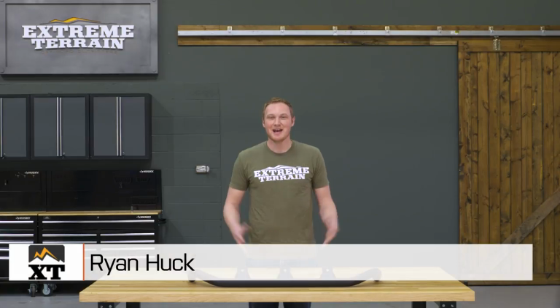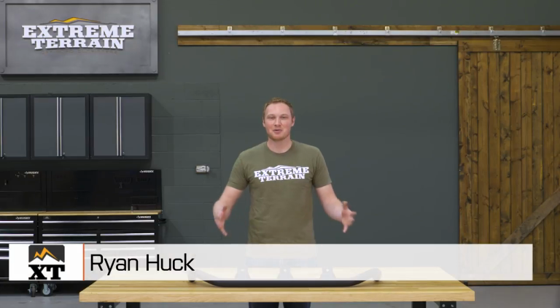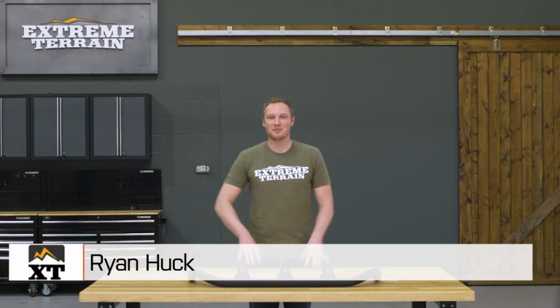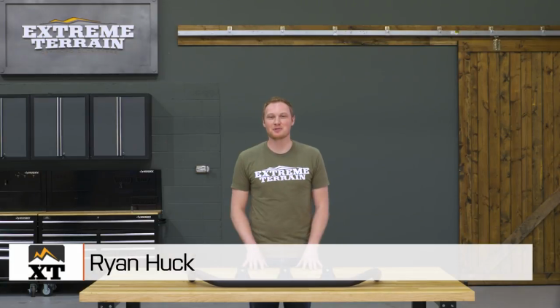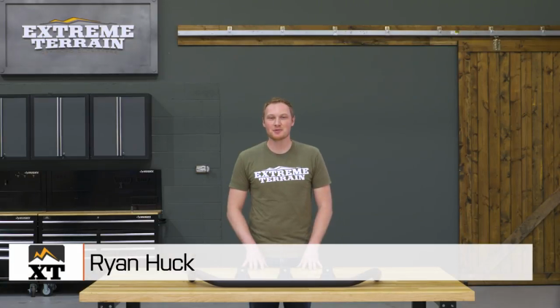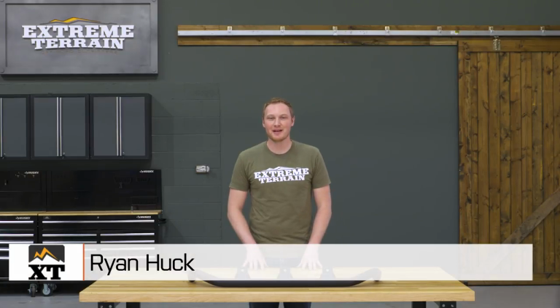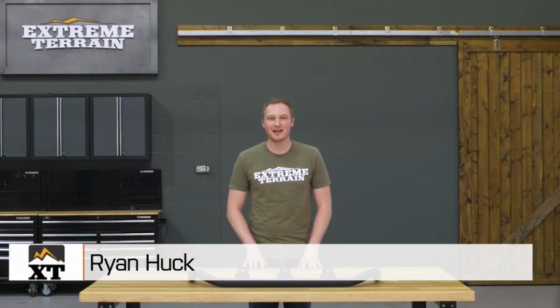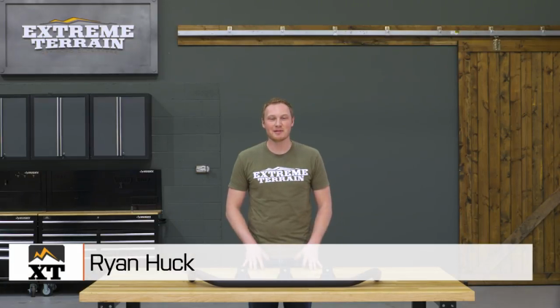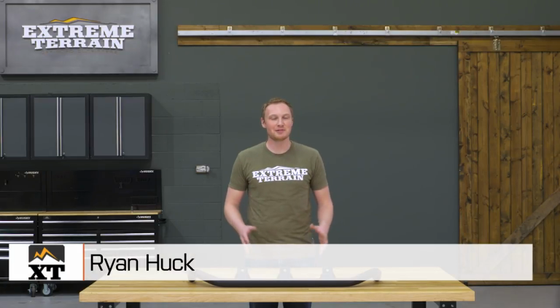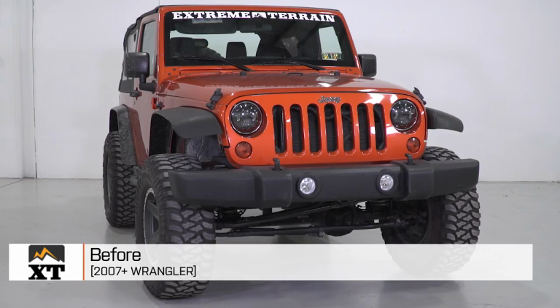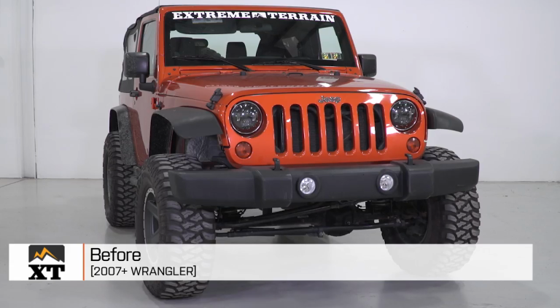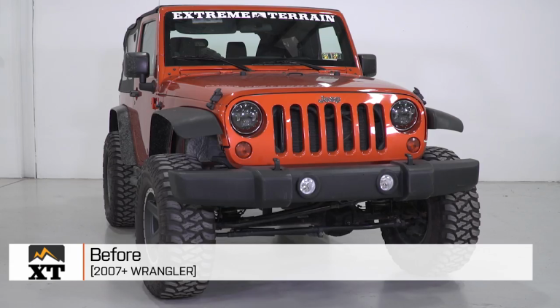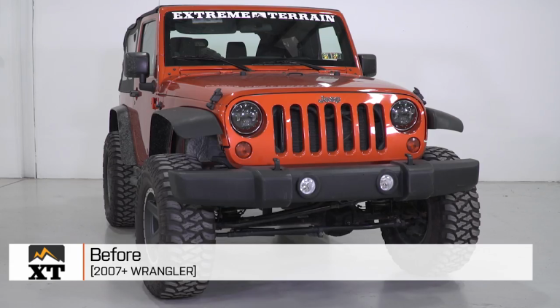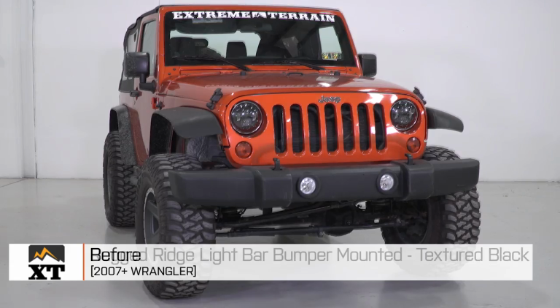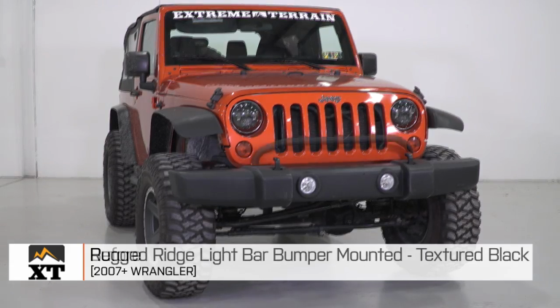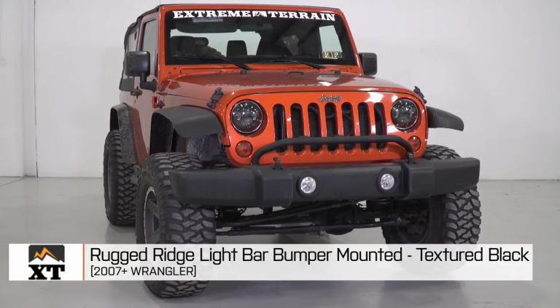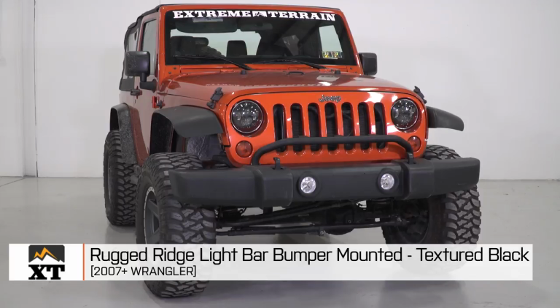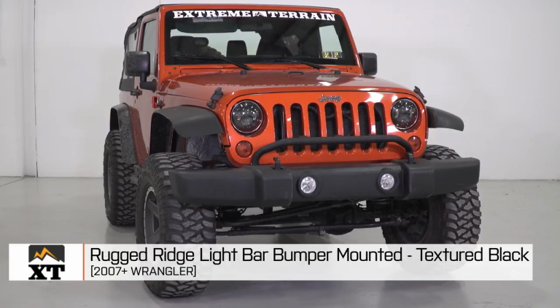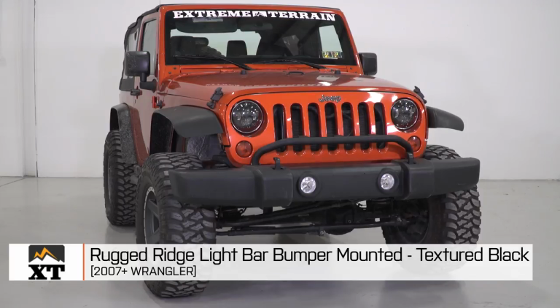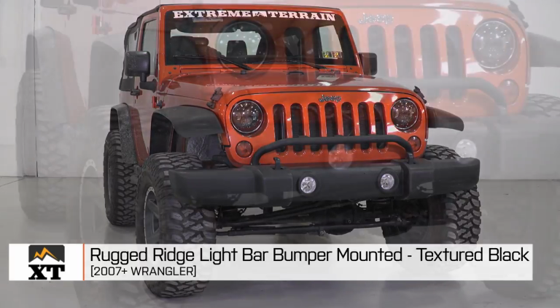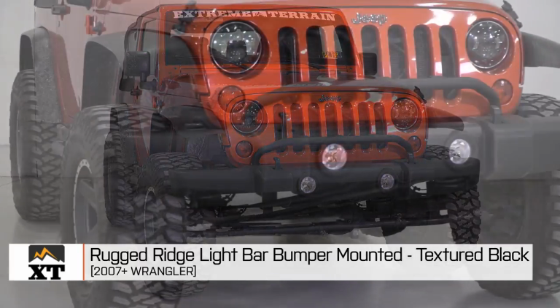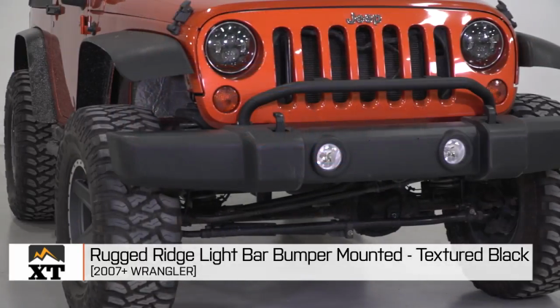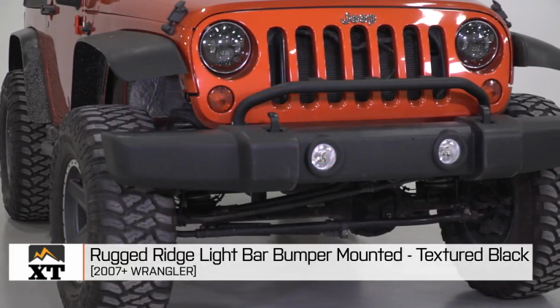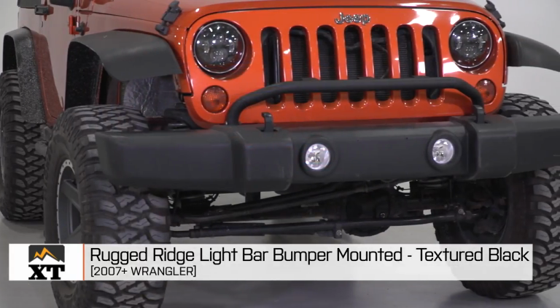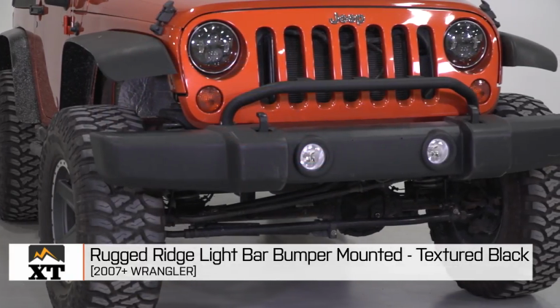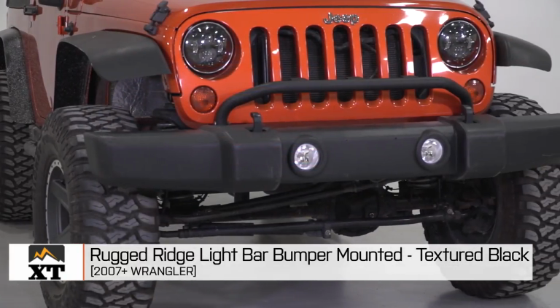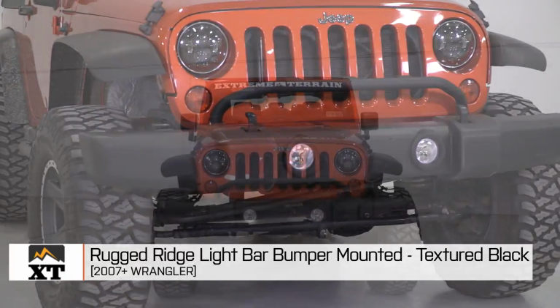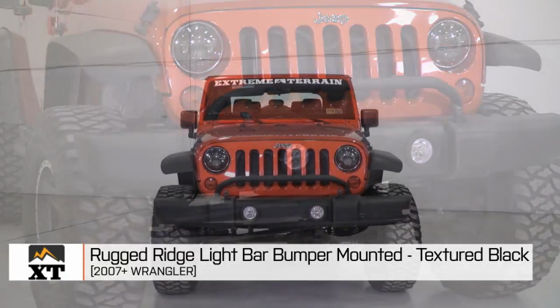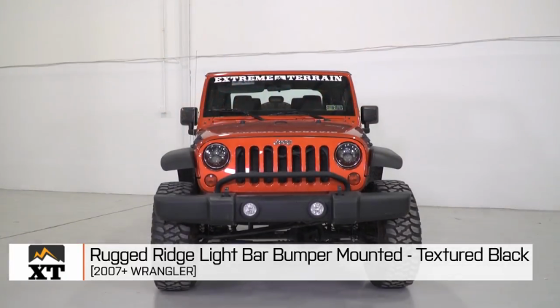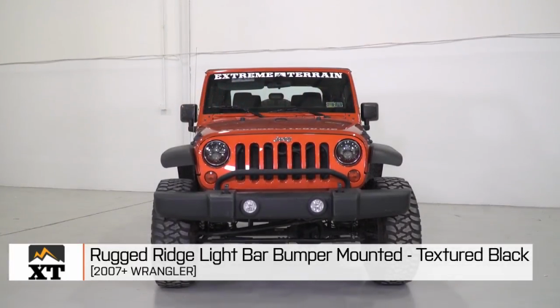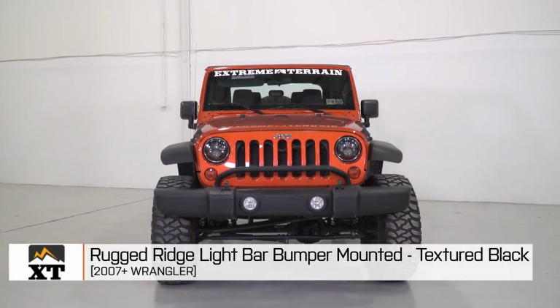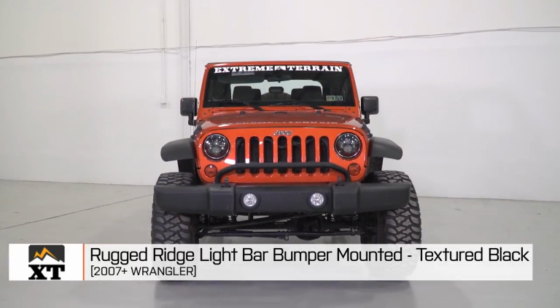I'm Ryan from extremeterrain.com and this is my review and installation of the Rugged Ridge Bumper Mounted Light Bar, fitting all 2007 and up JKs.